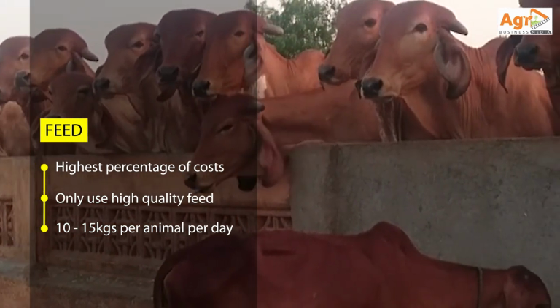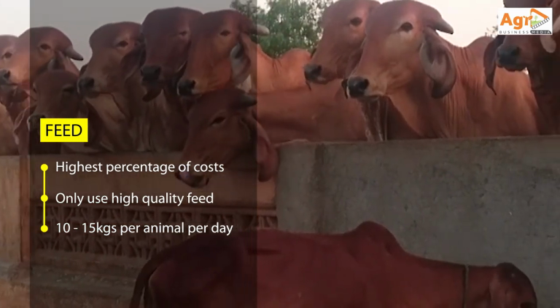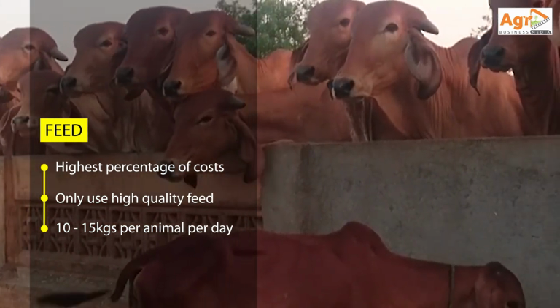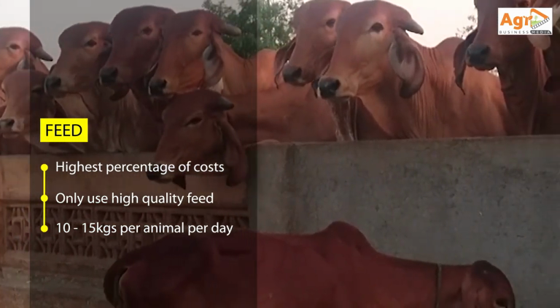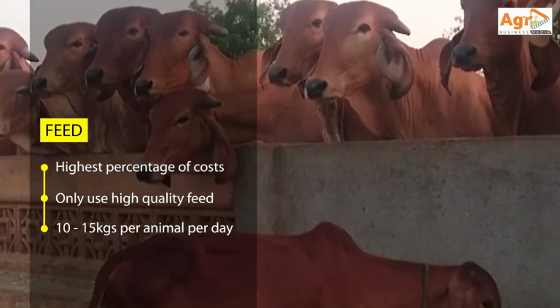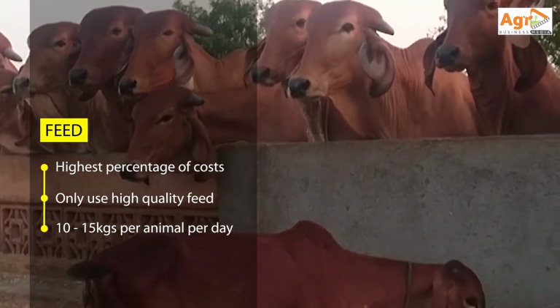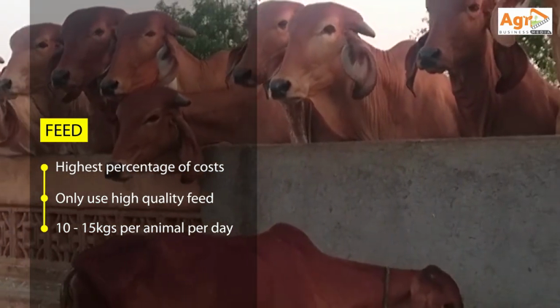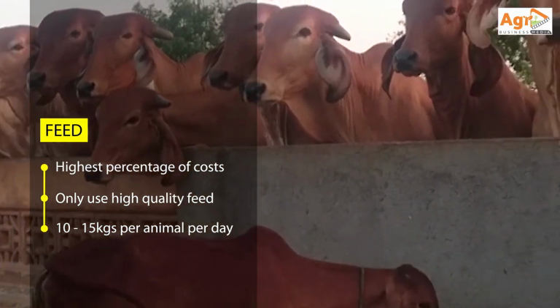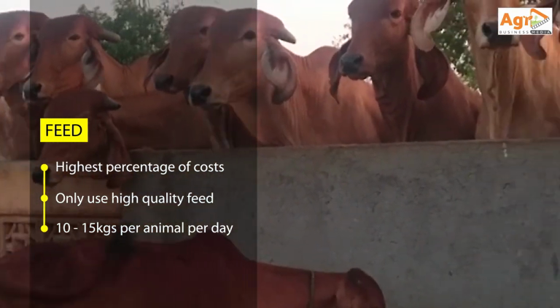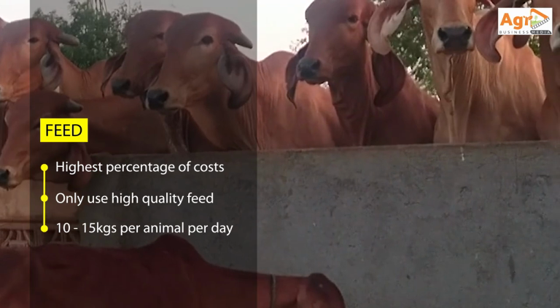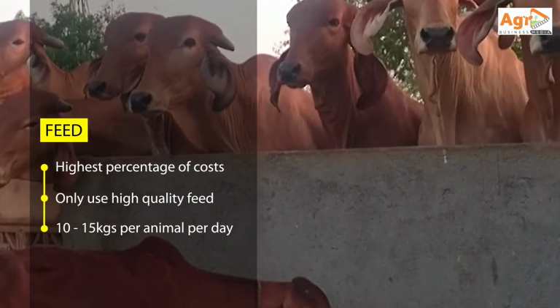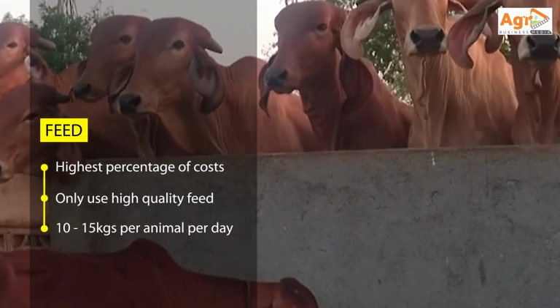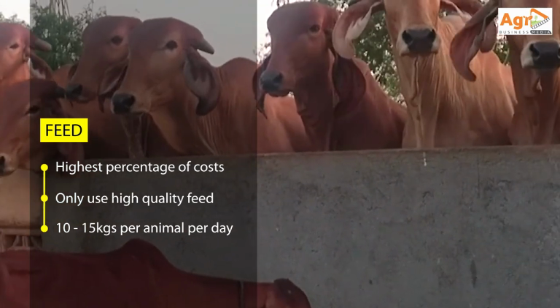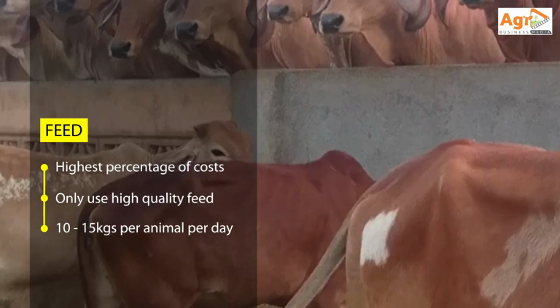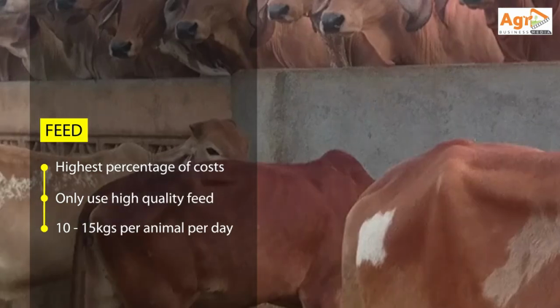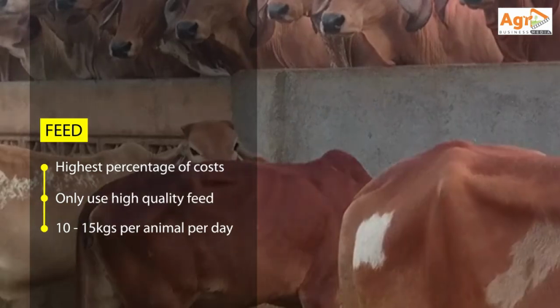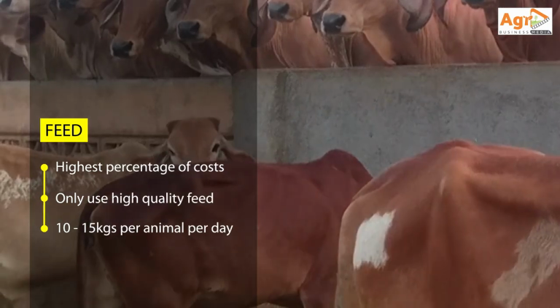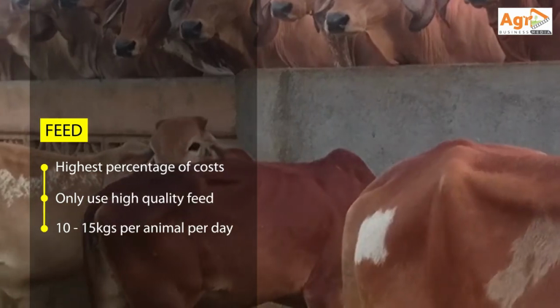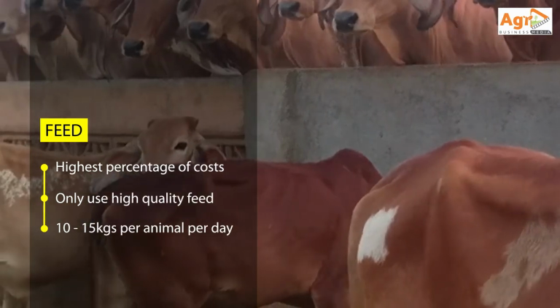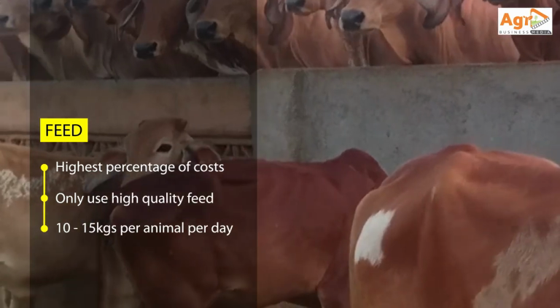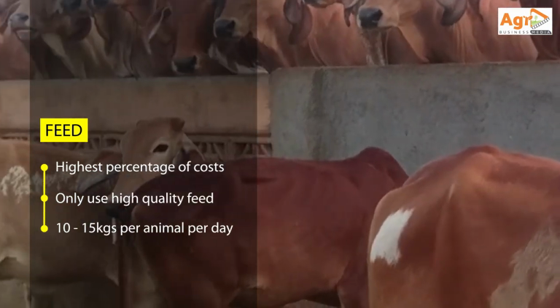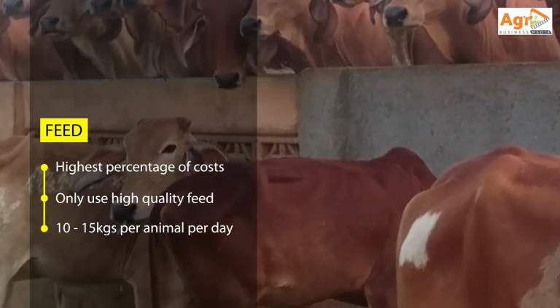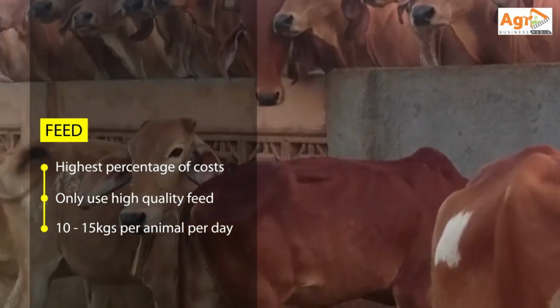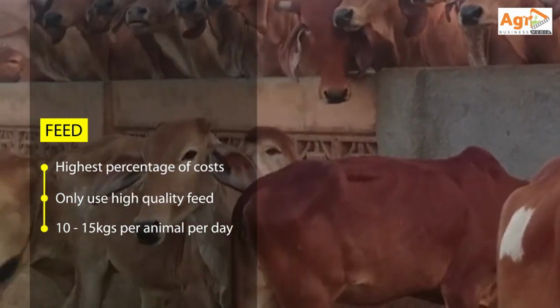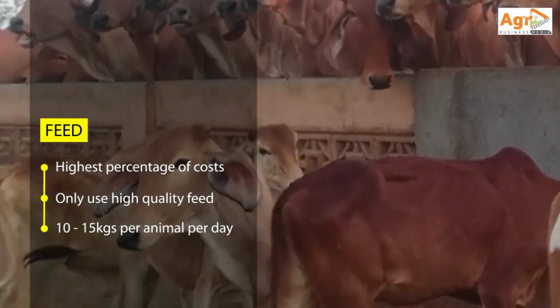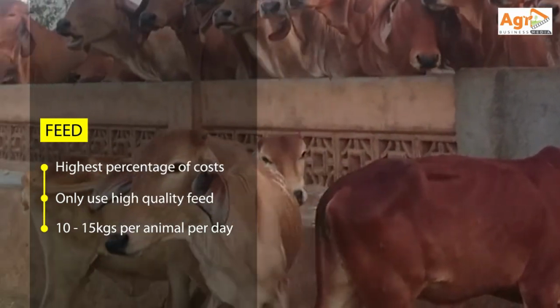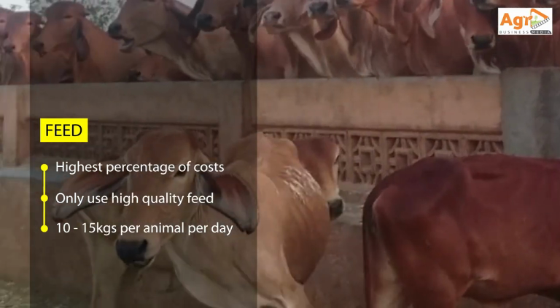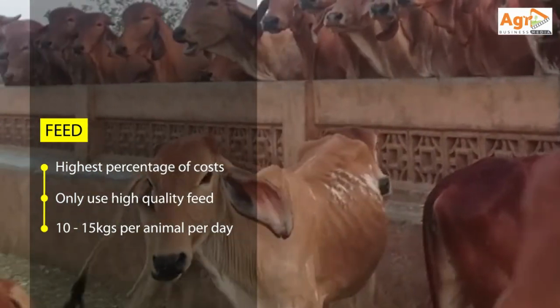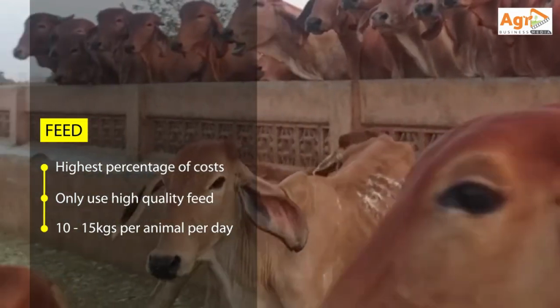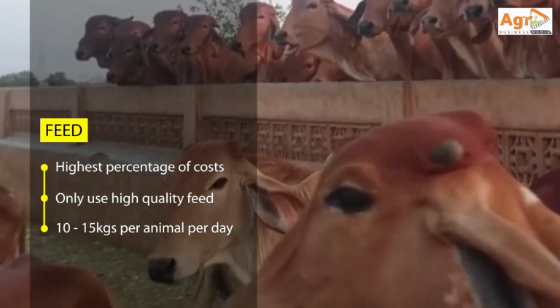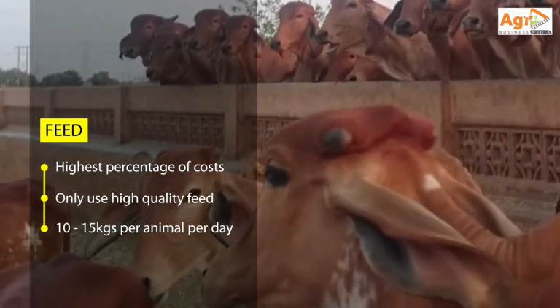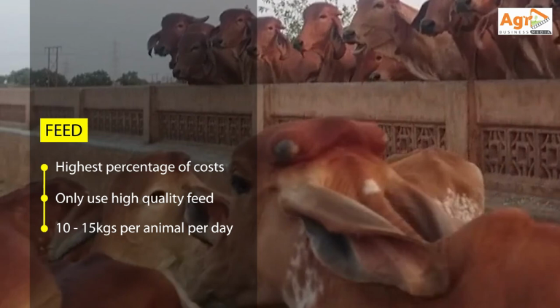Failure to do so may lead to you missing your slaughter weight targets, getting poor quality meat, leading into losses.